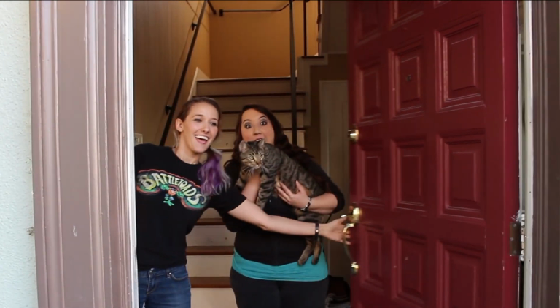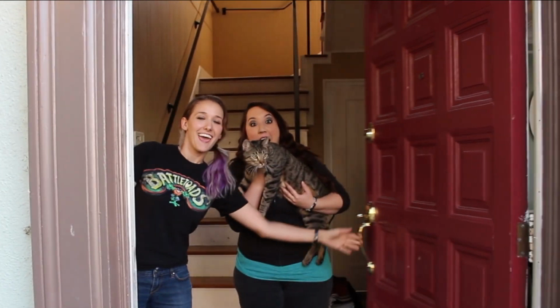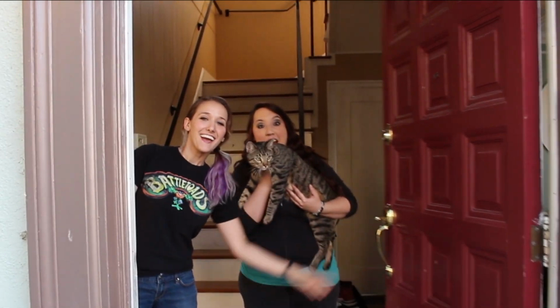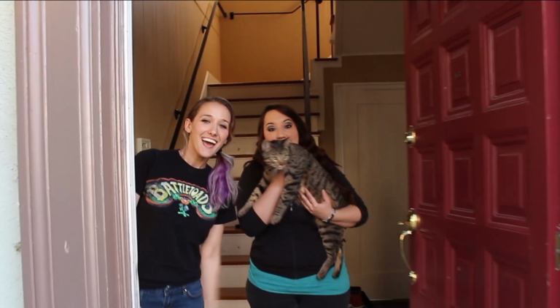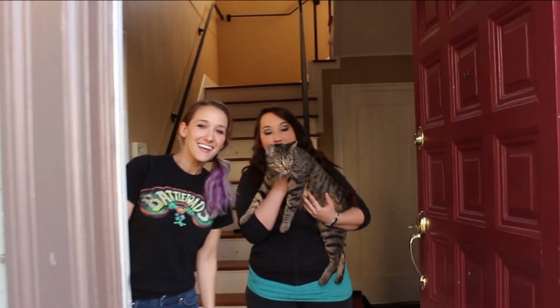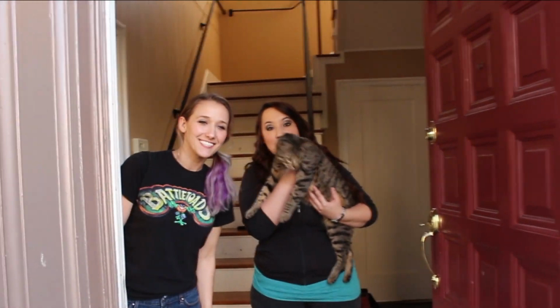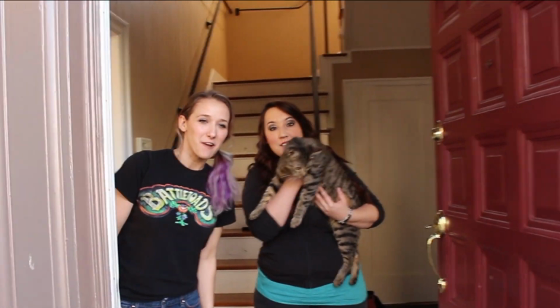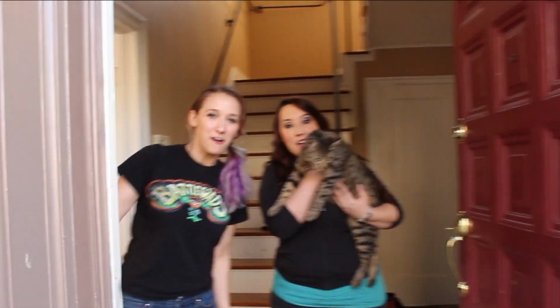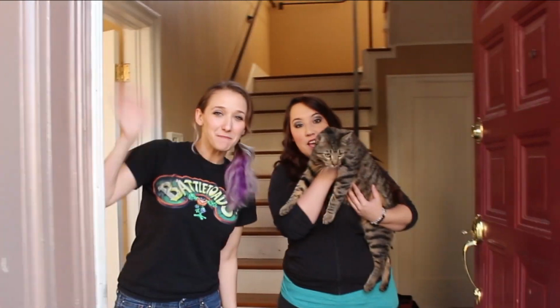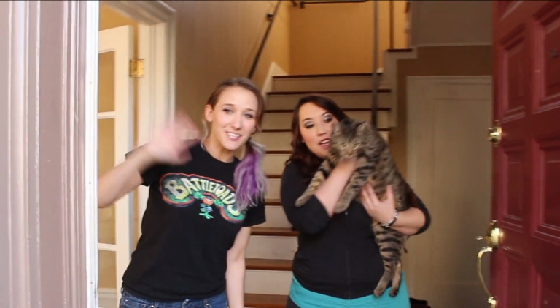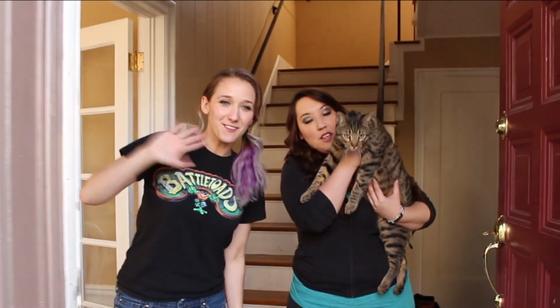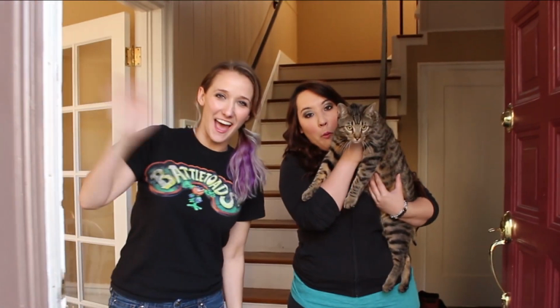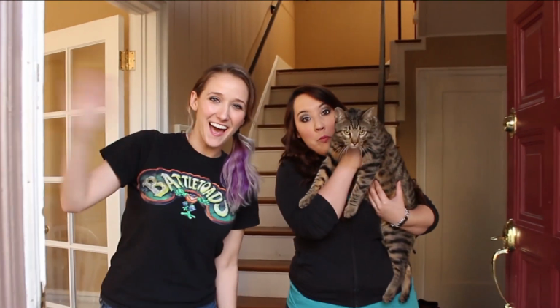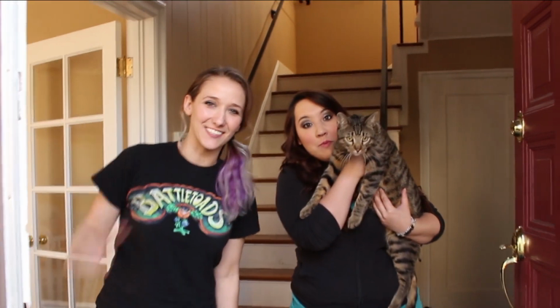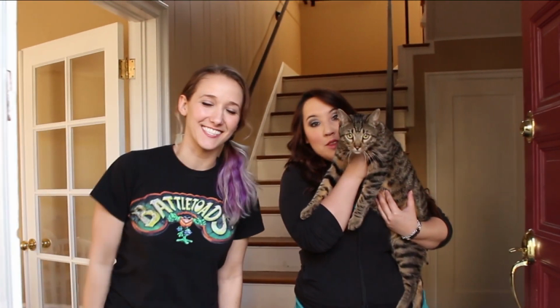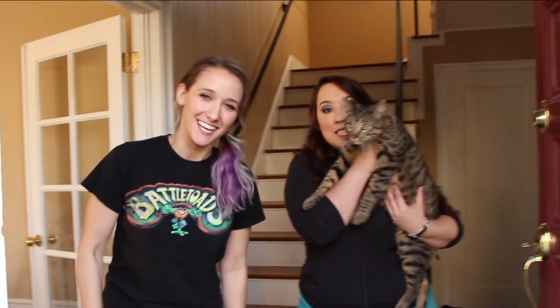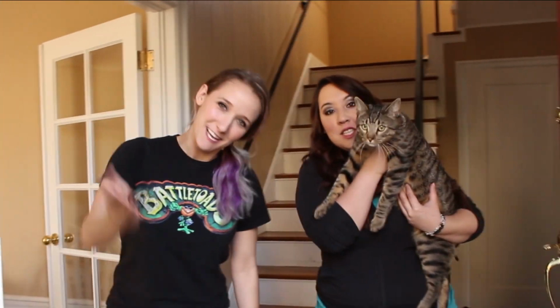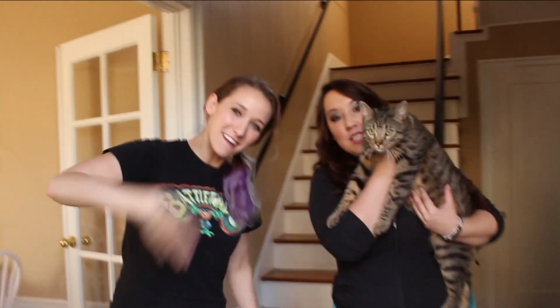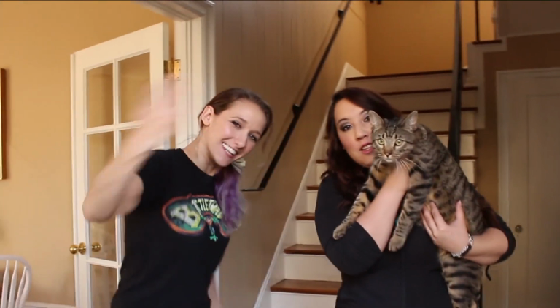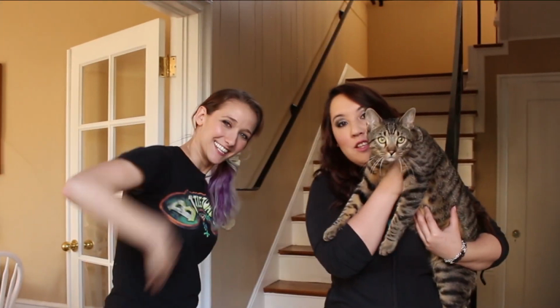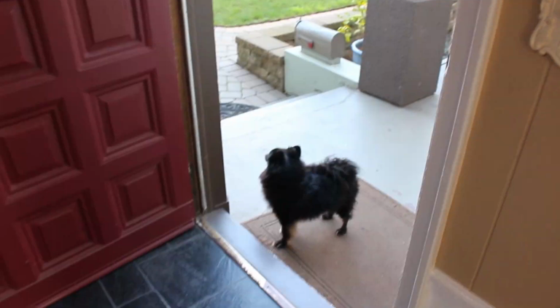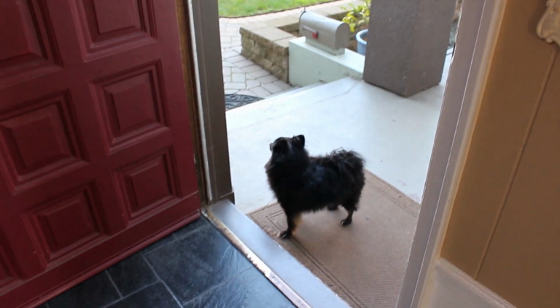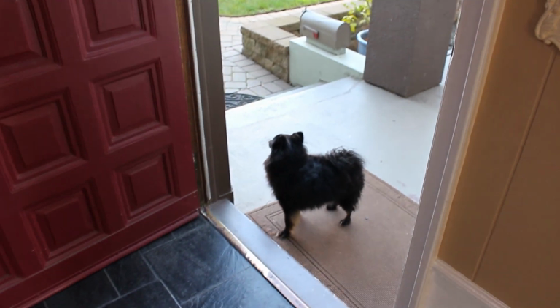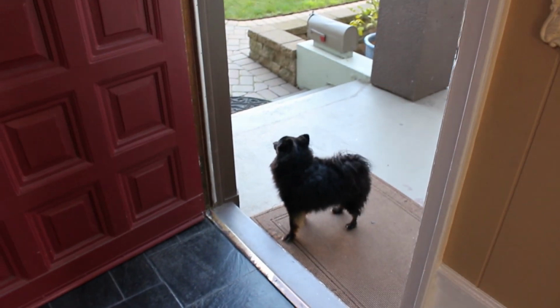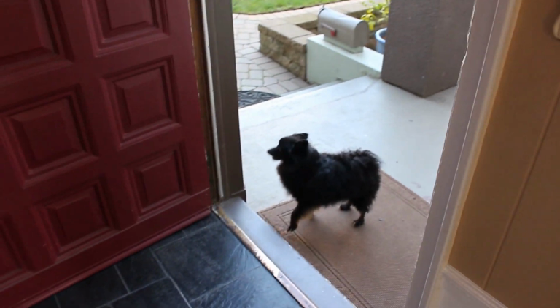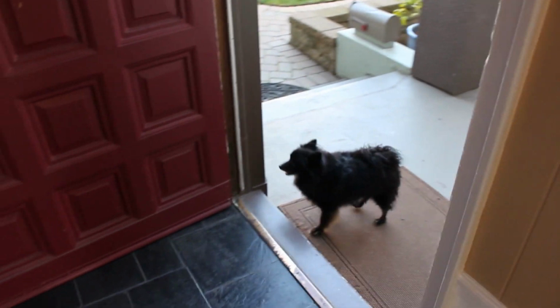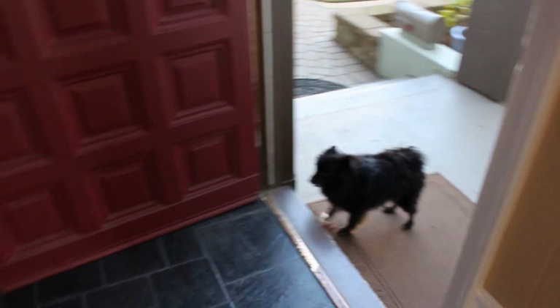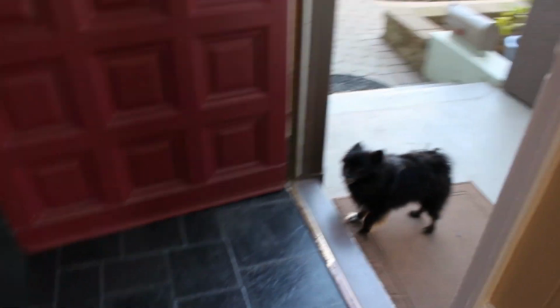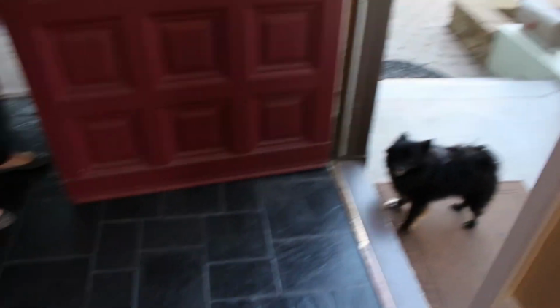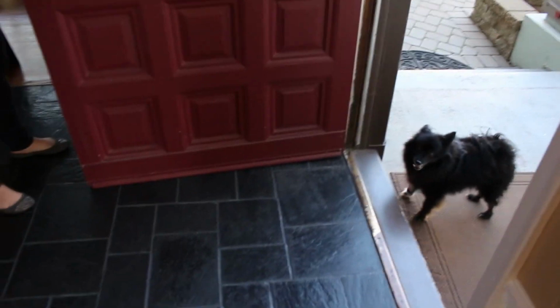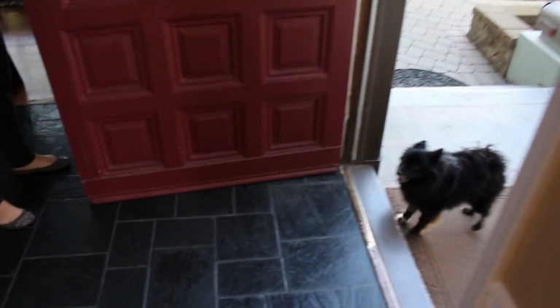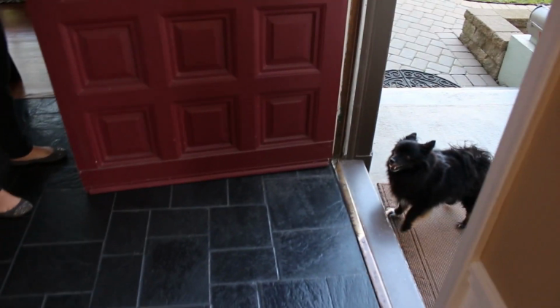Hey guys! Welcome to the new house! Come on in! Ruthio, how'd you get out of the backyard?